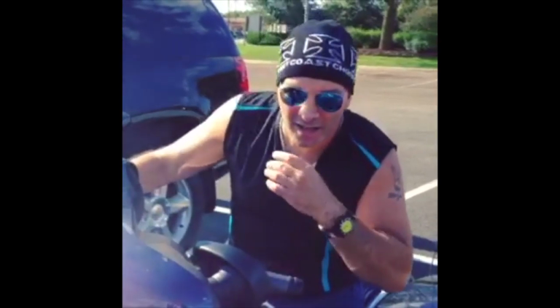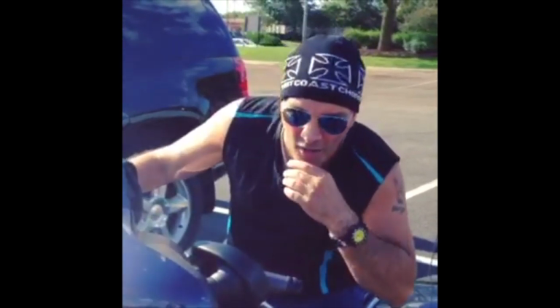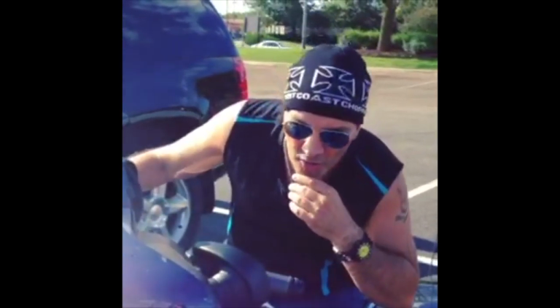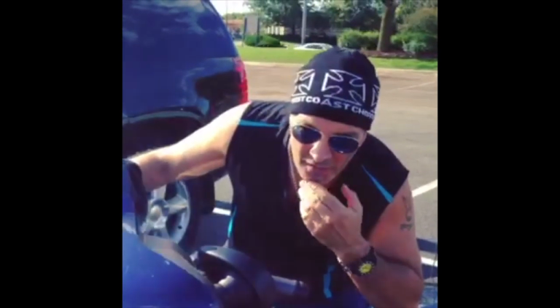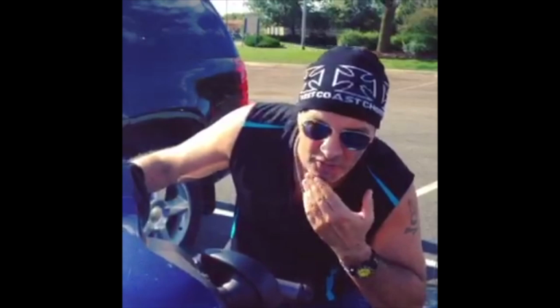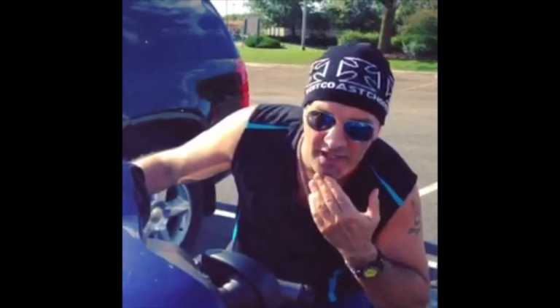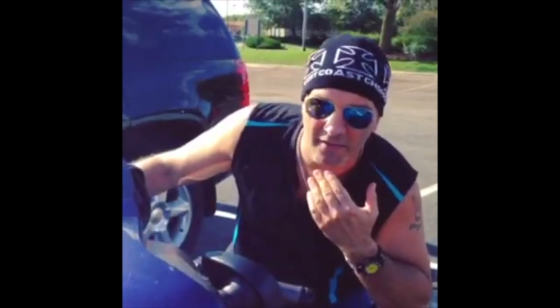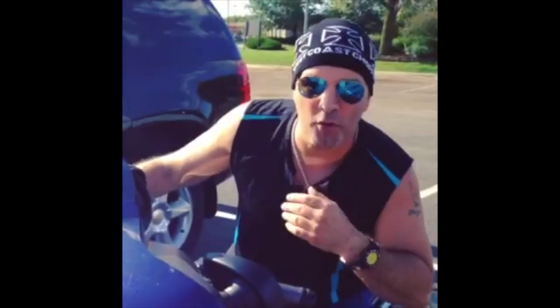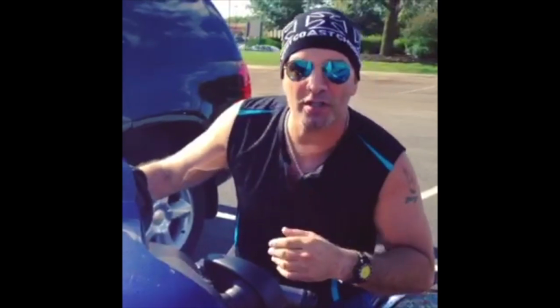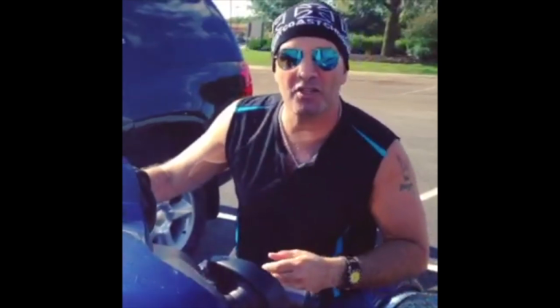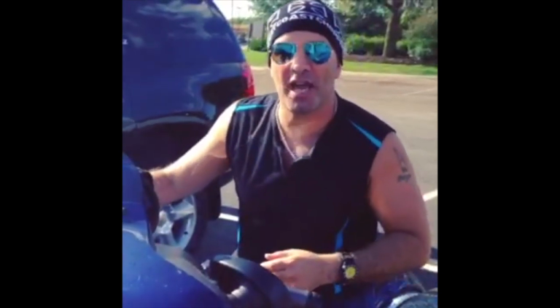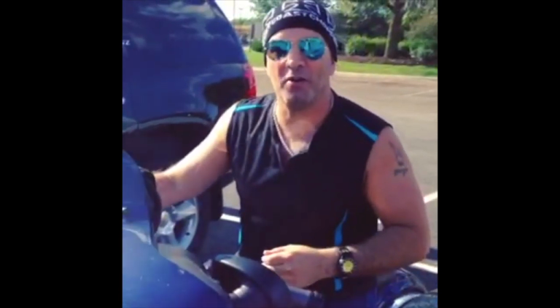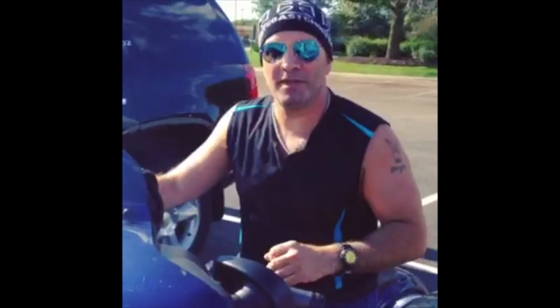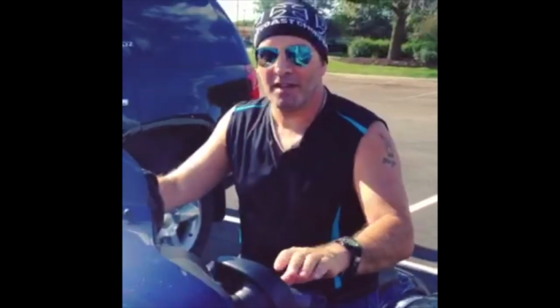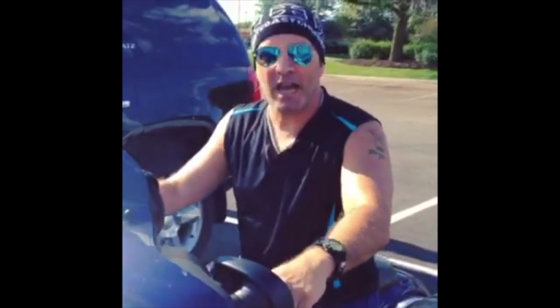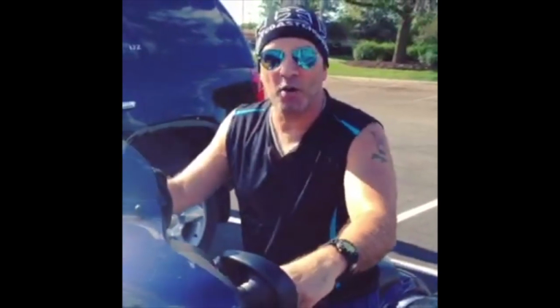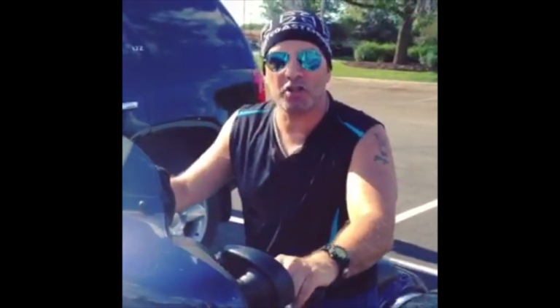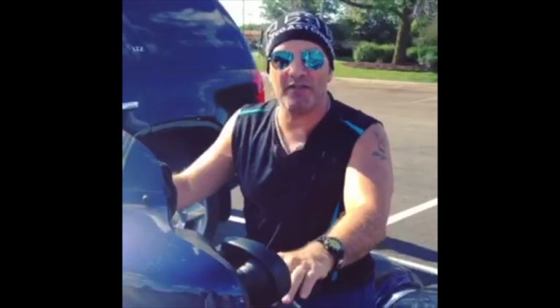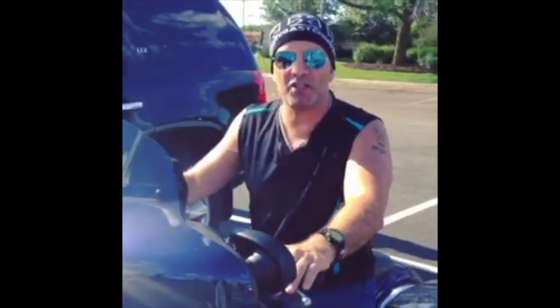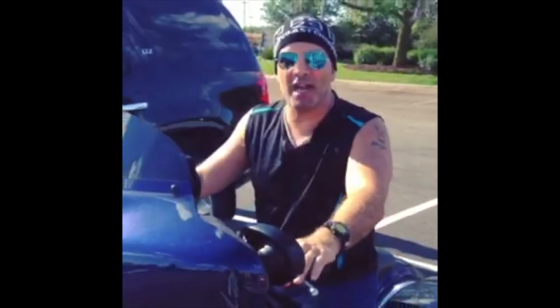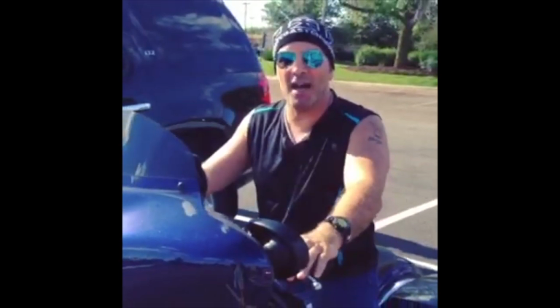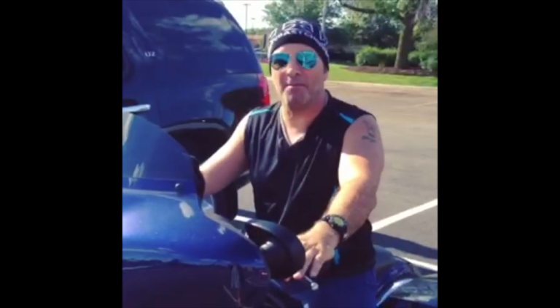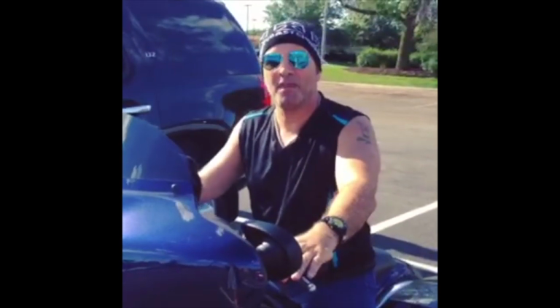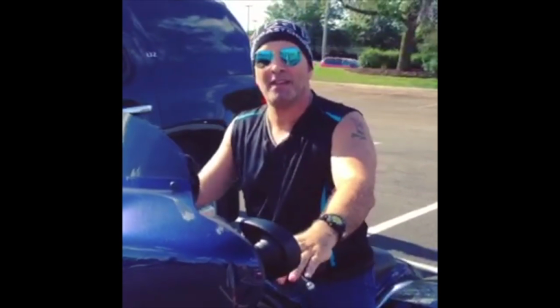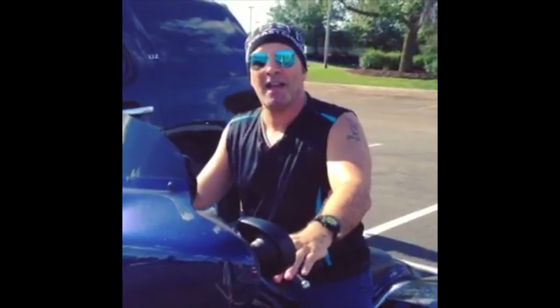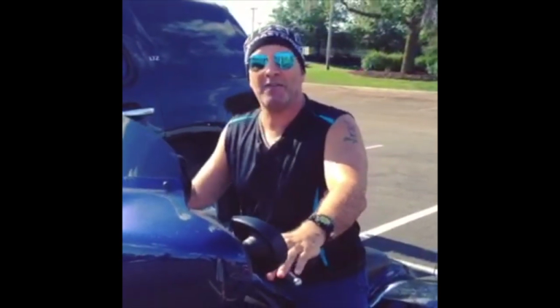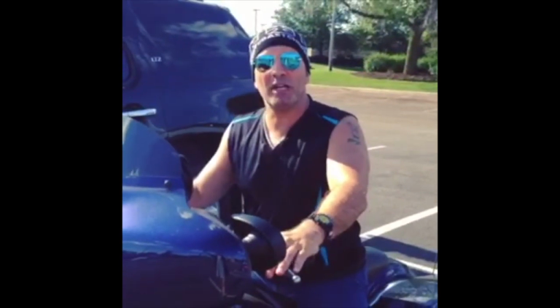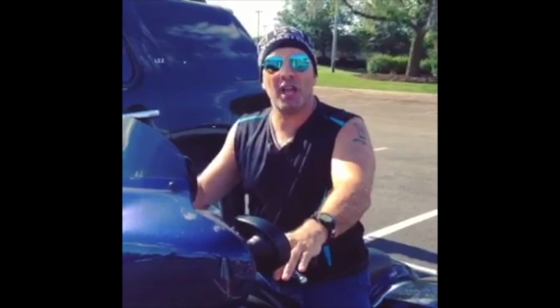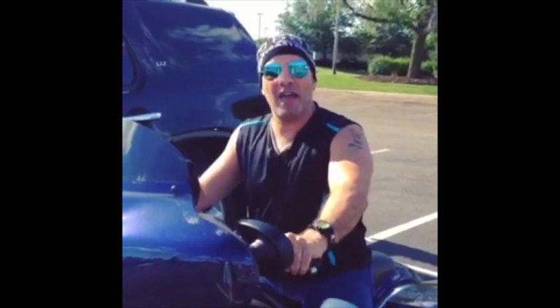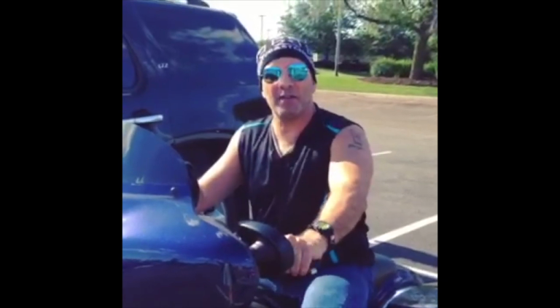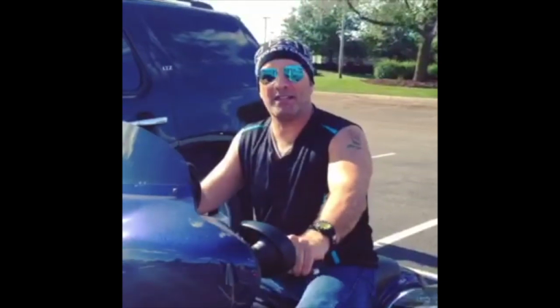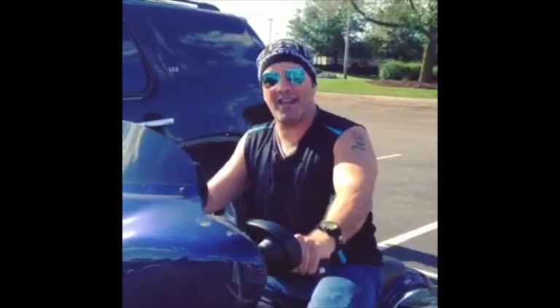Uh oh, looks like I have a four o'clock shadow — gotta go to ShaveNation.com. Have a great shave, have a great day.